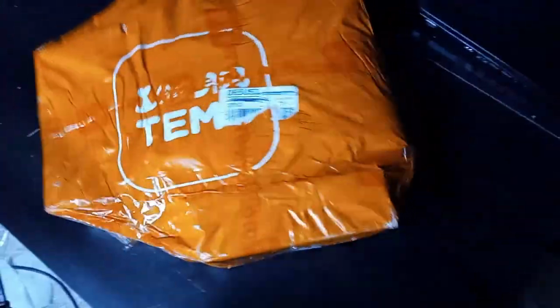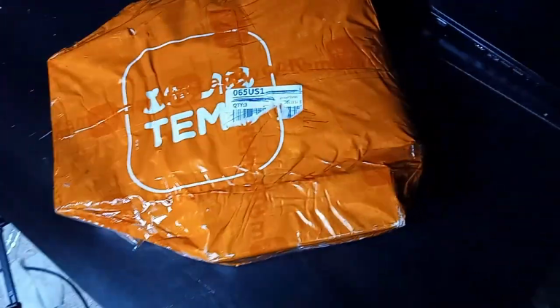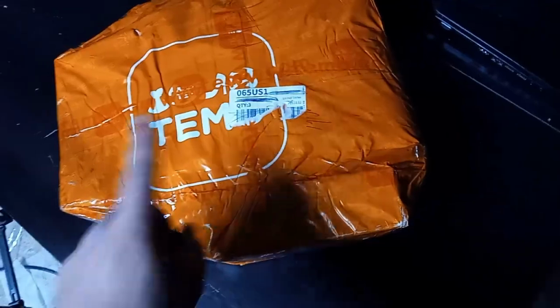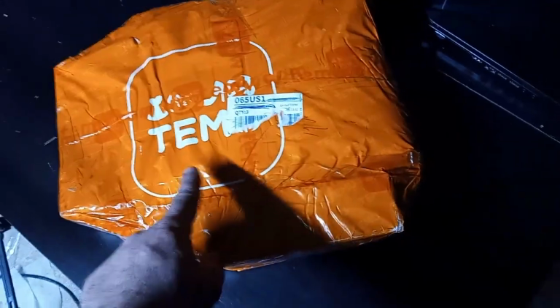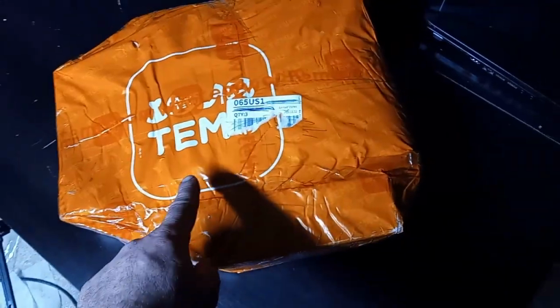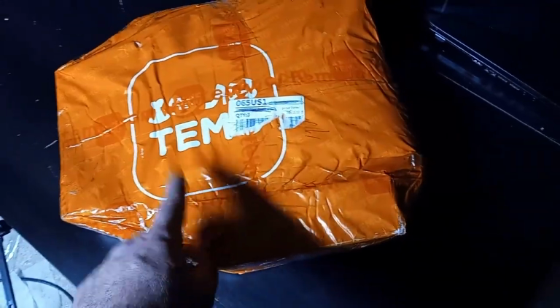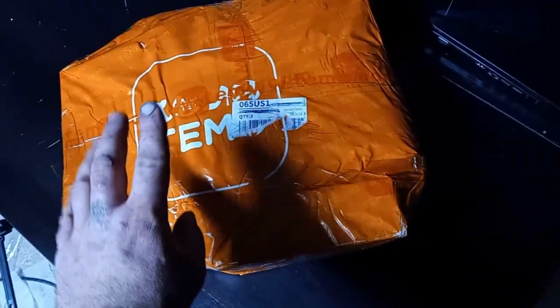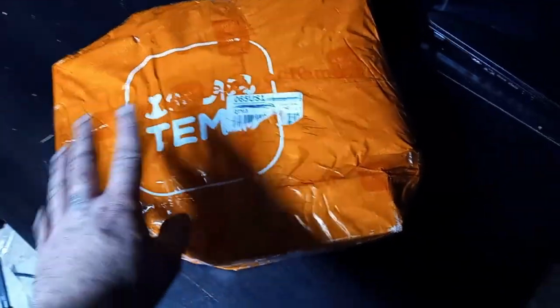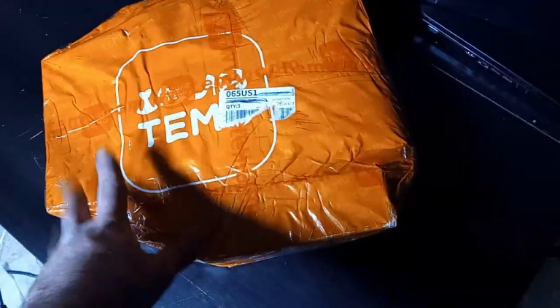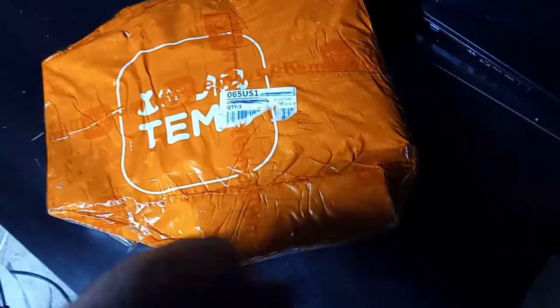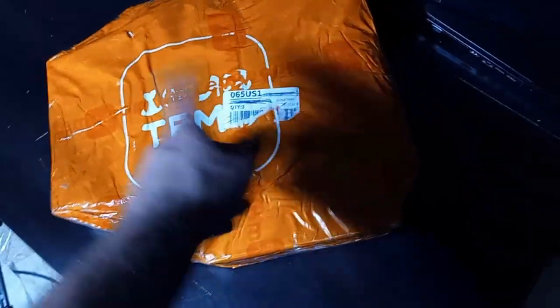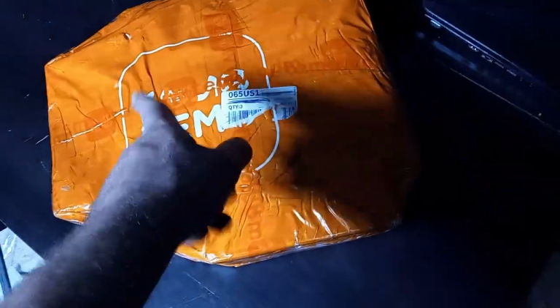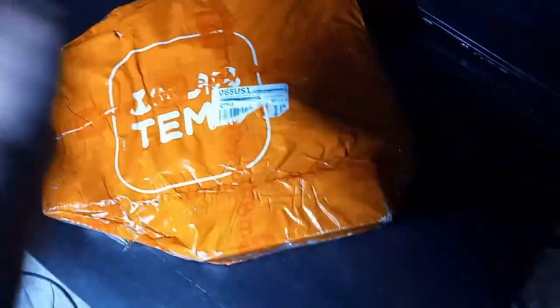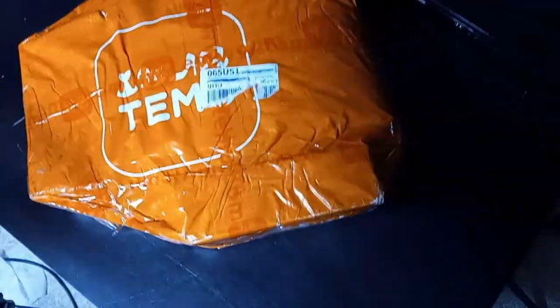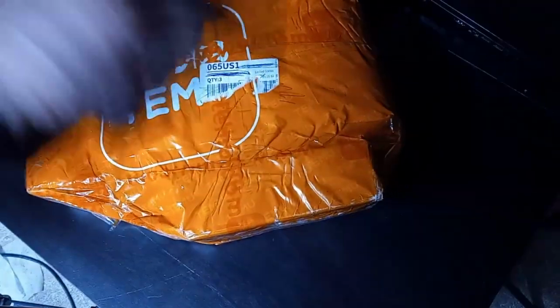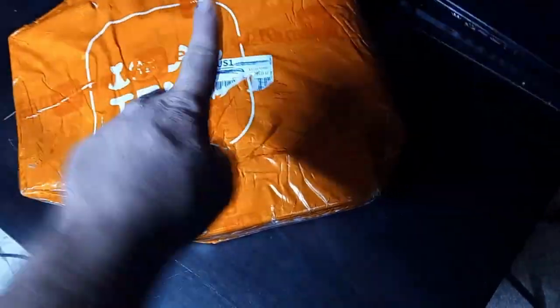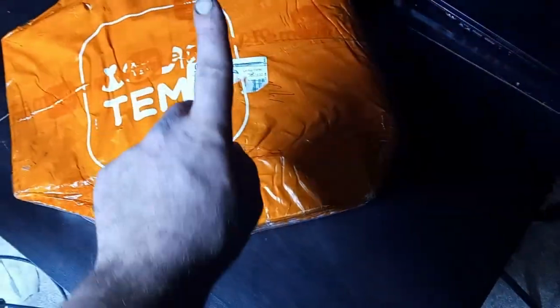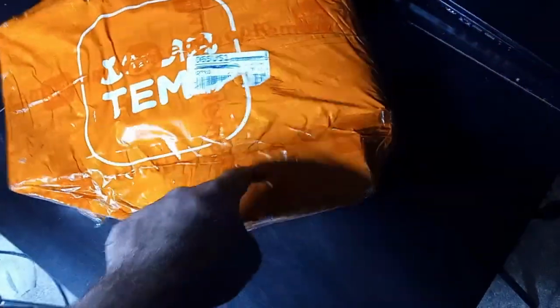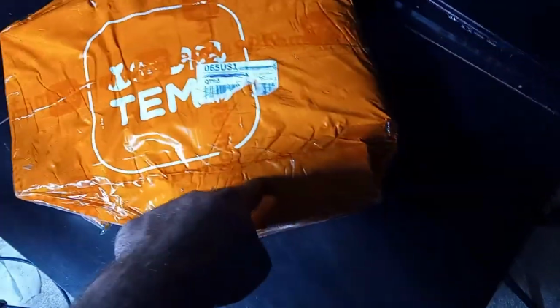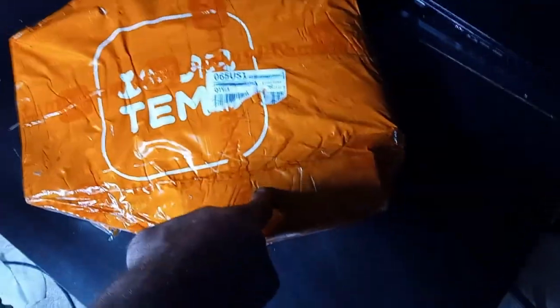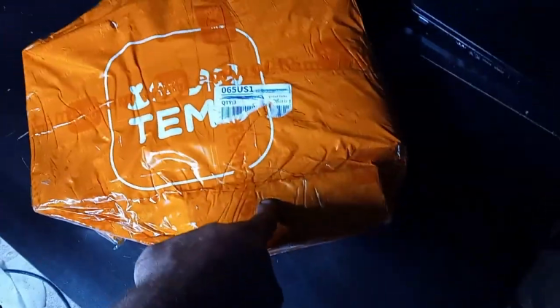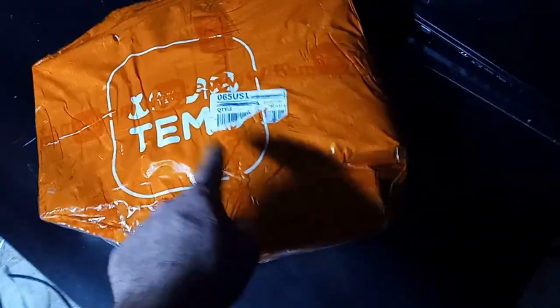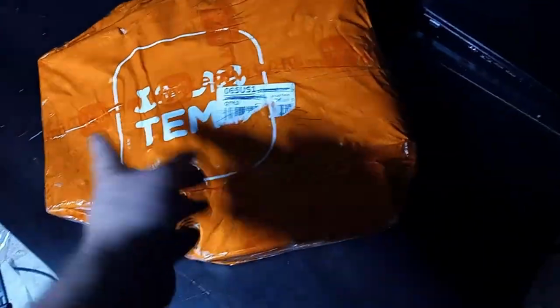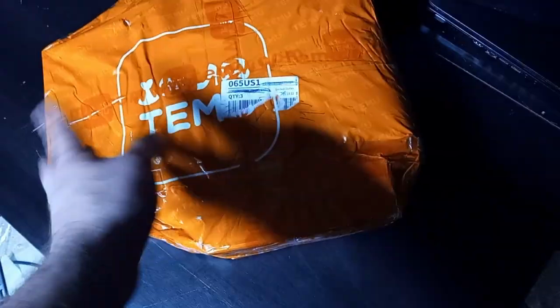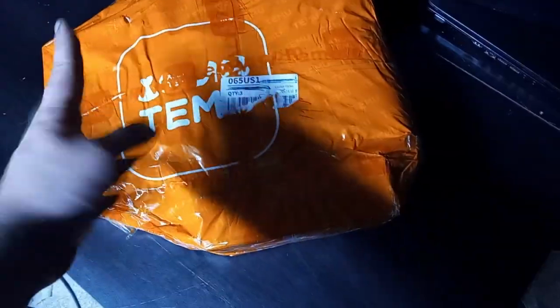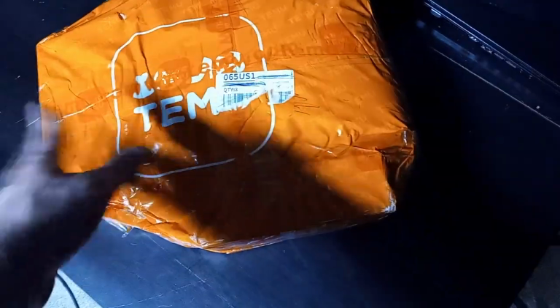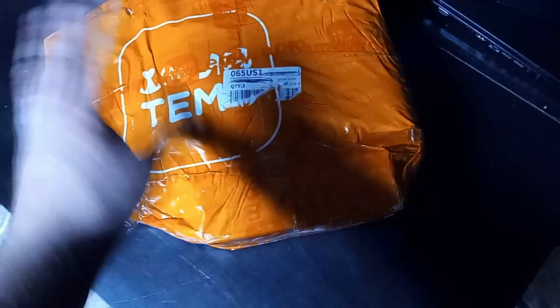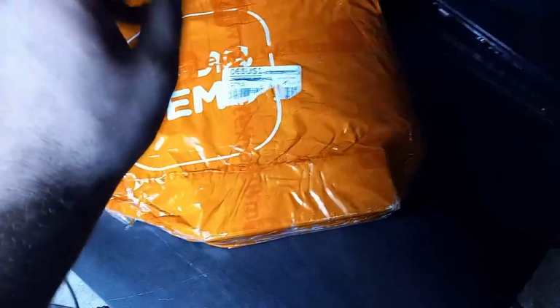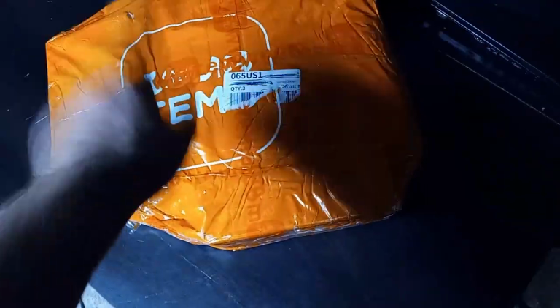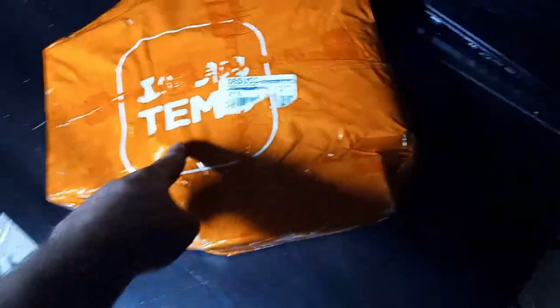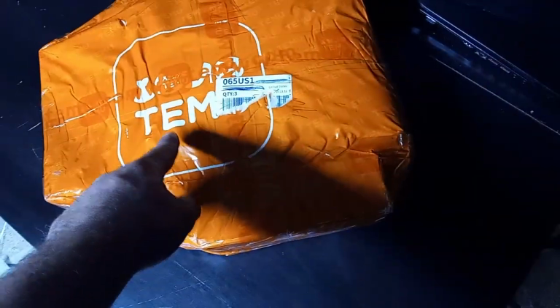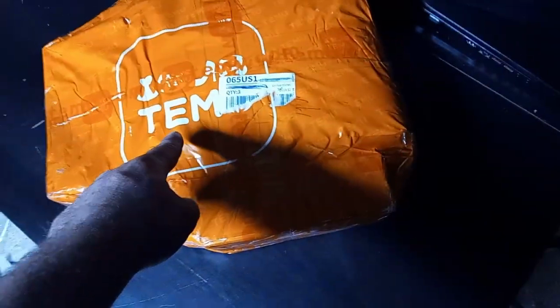I'm going to open this thing up real quick and make sure all three packages are in here, because one of these has been reviewed in this video.